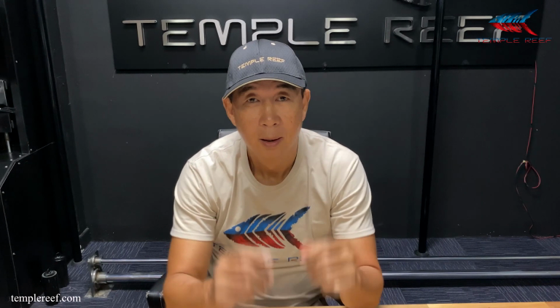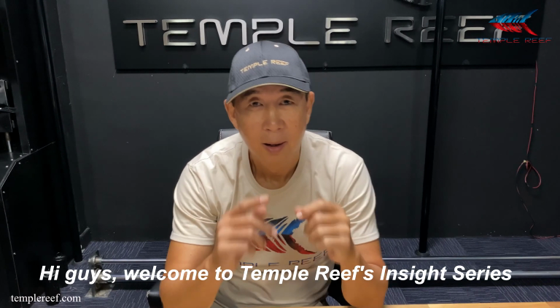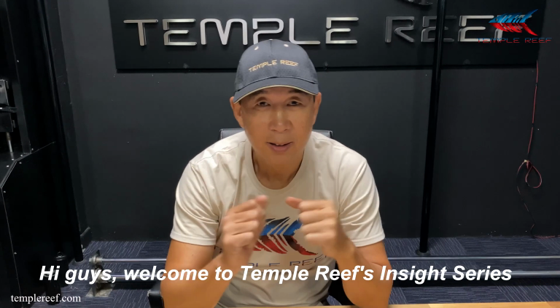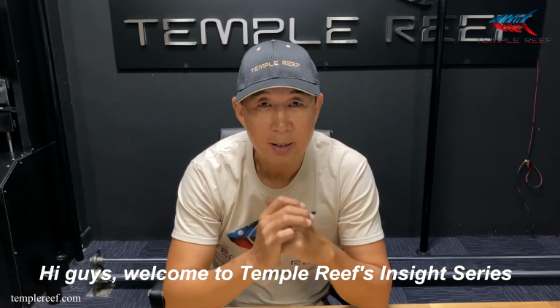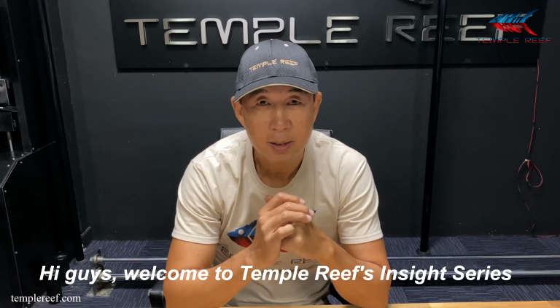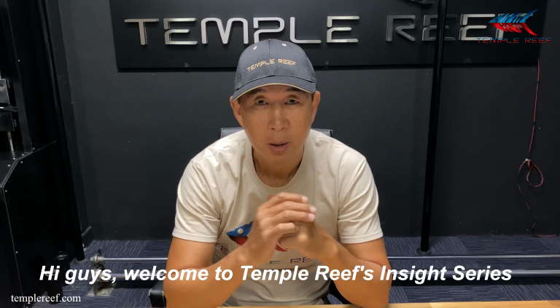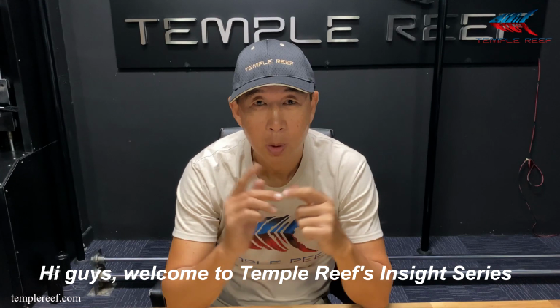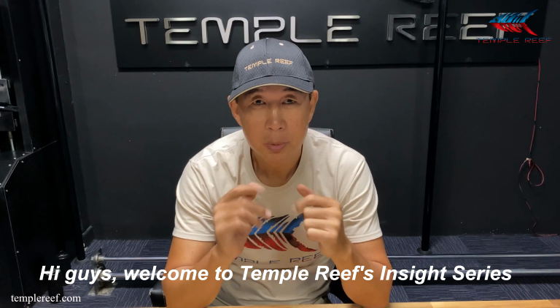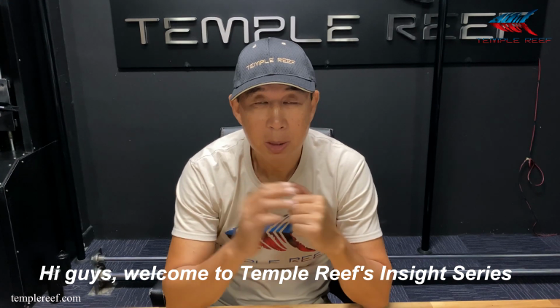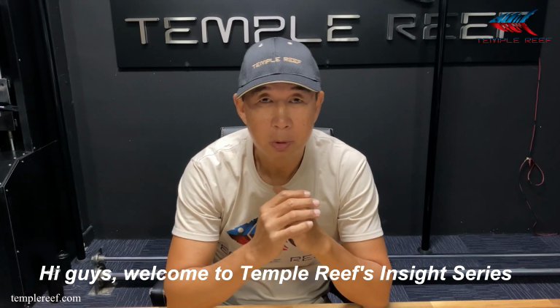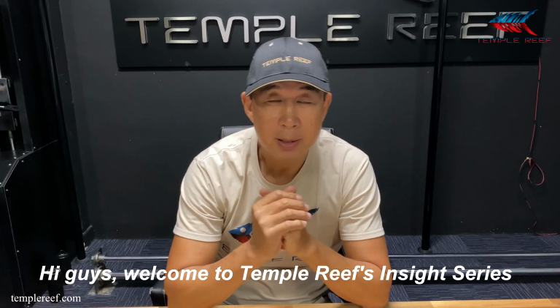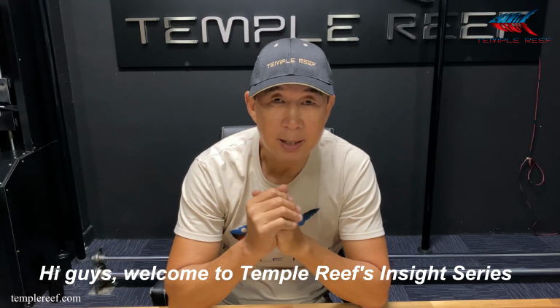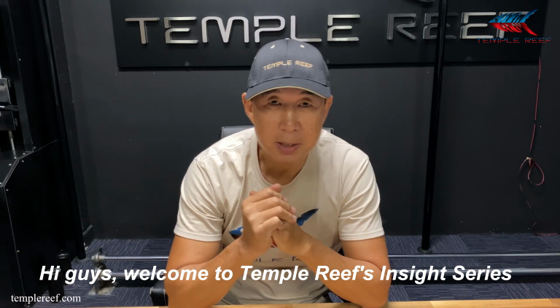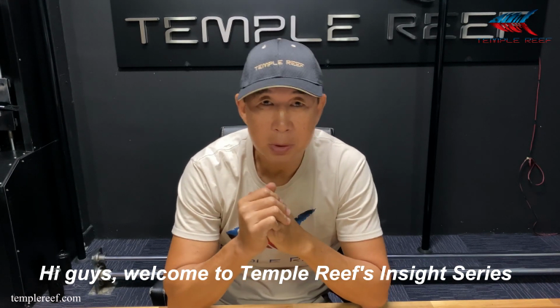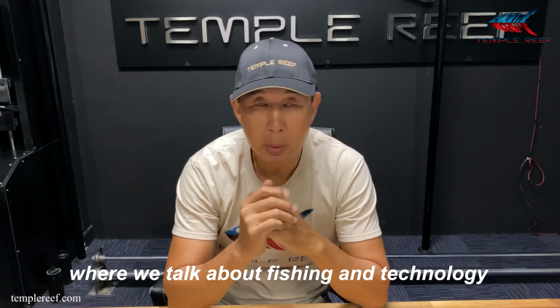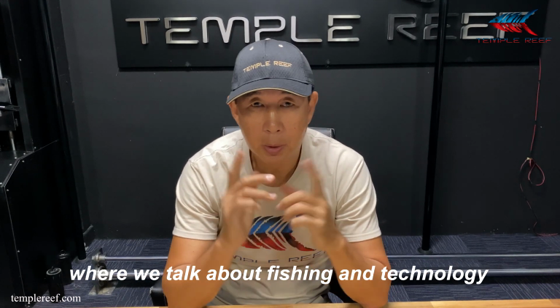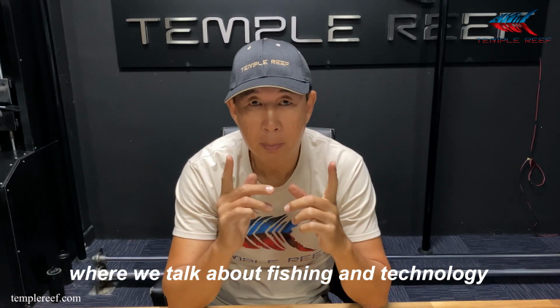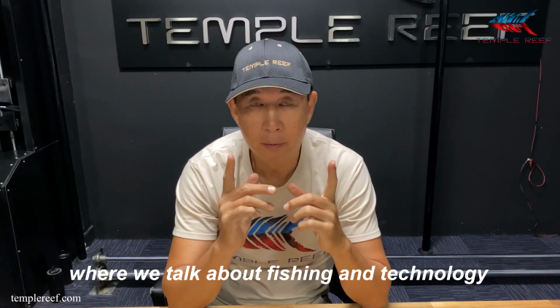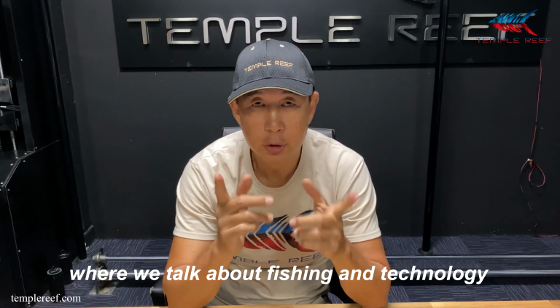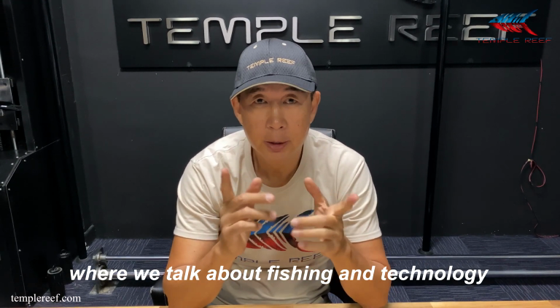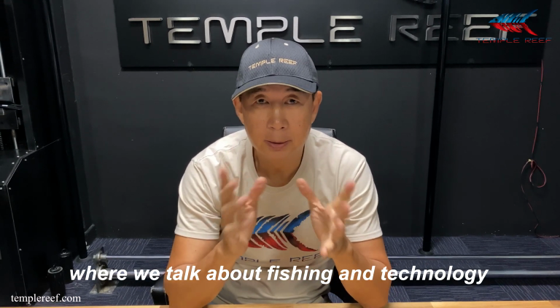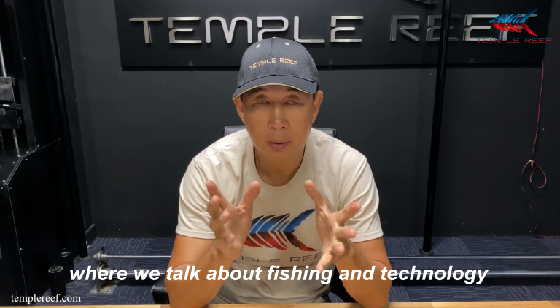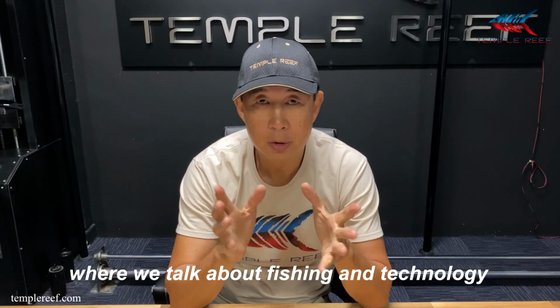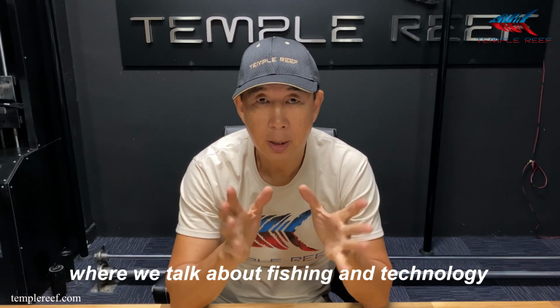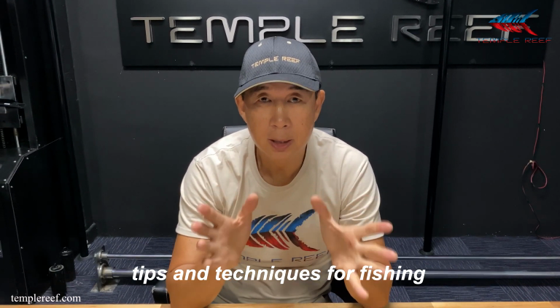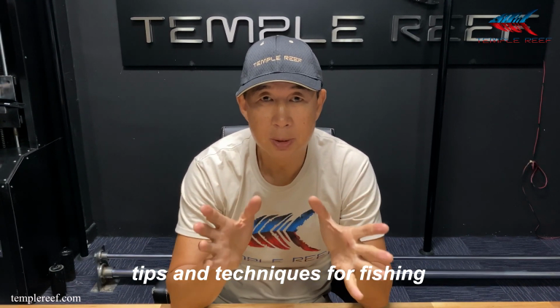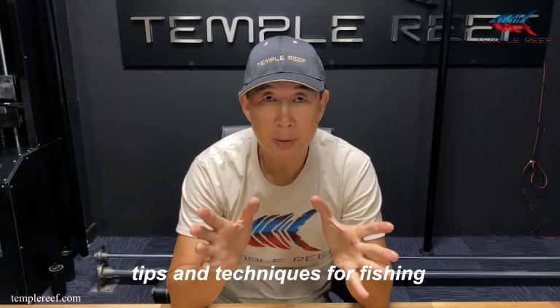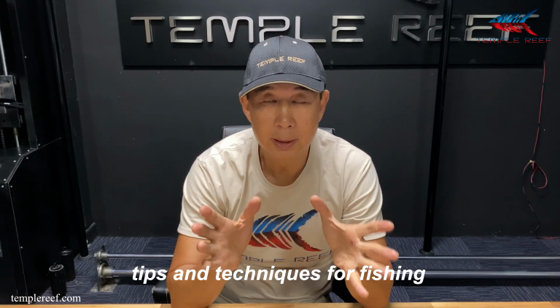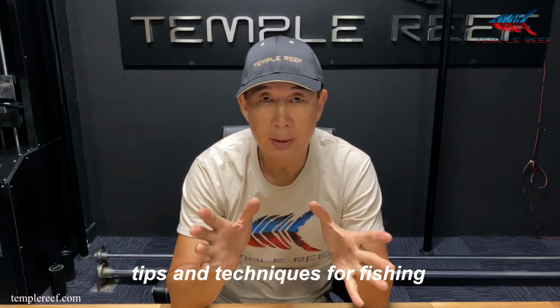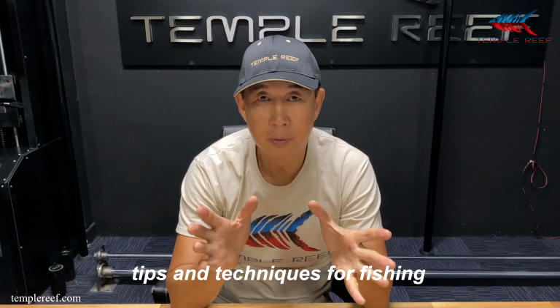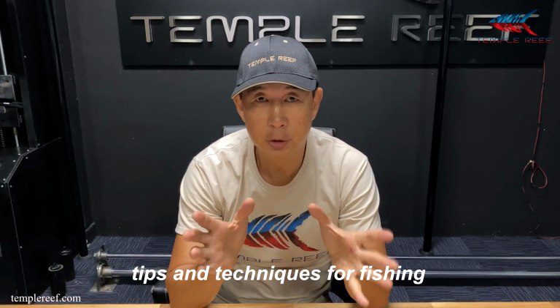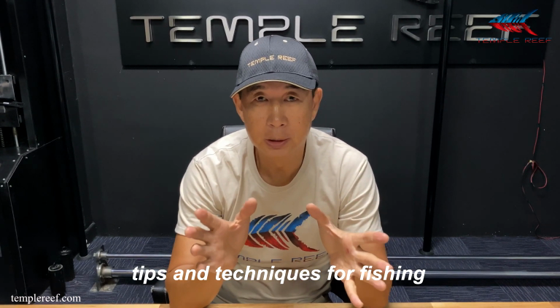Hi guys, welcome to the Temple Ridge Insights series where we talk about fishing and technology and tips and techniques for fishing.